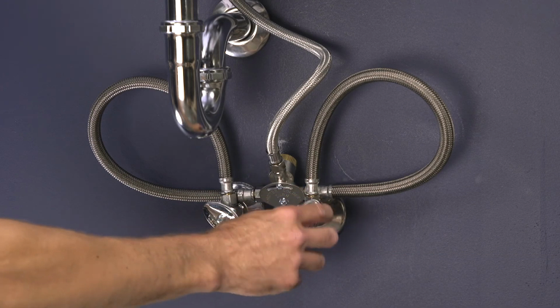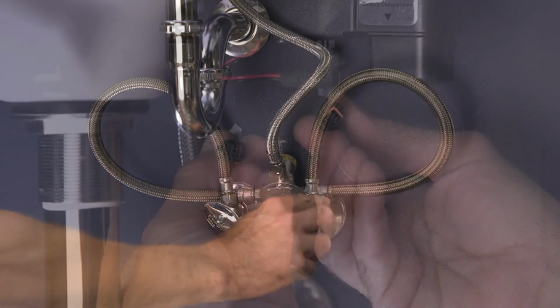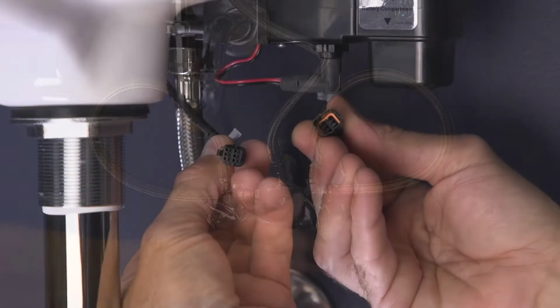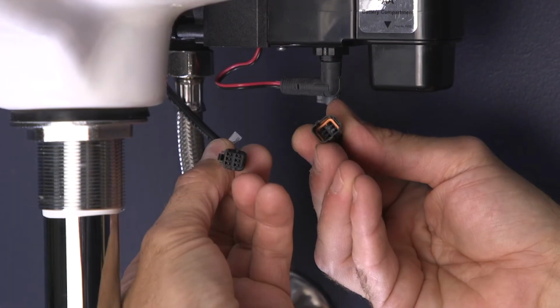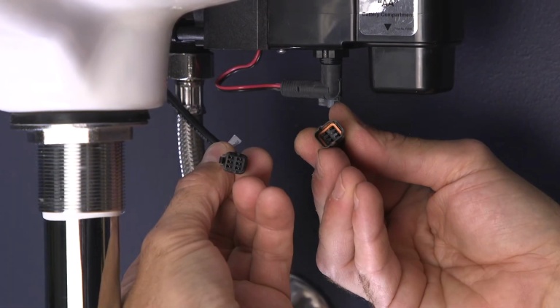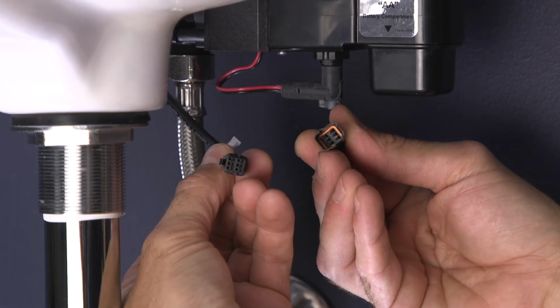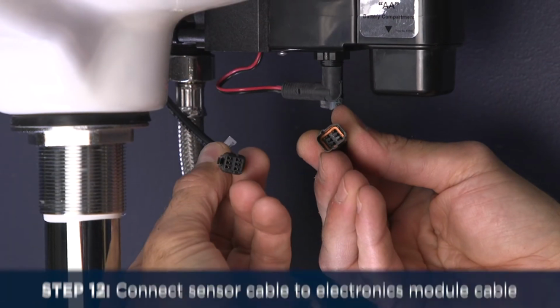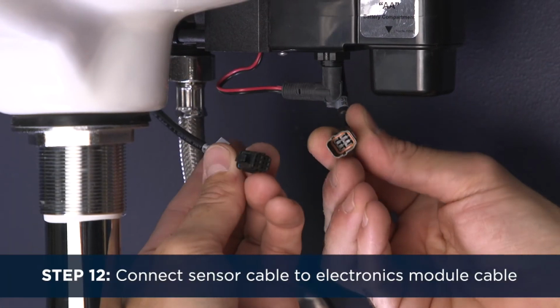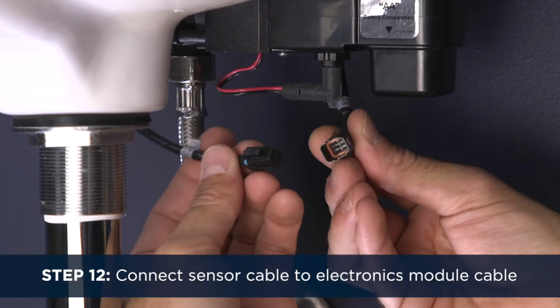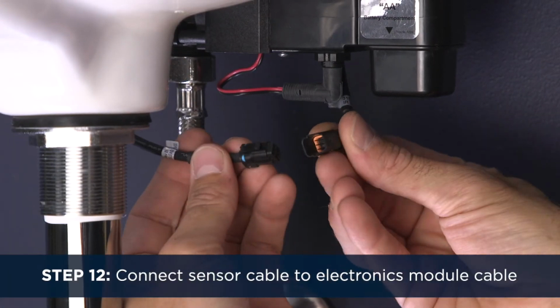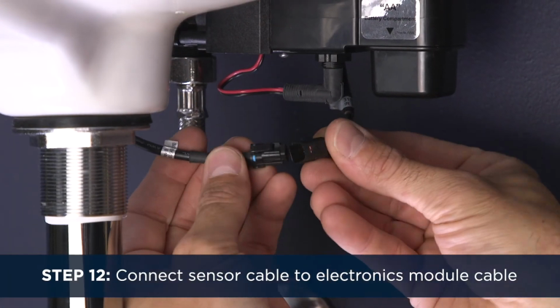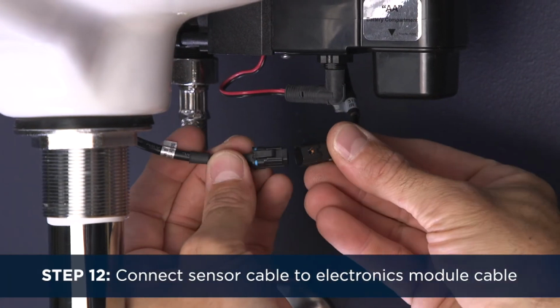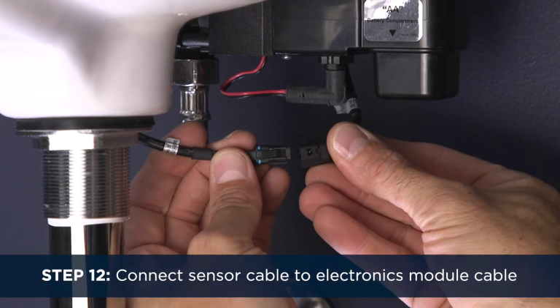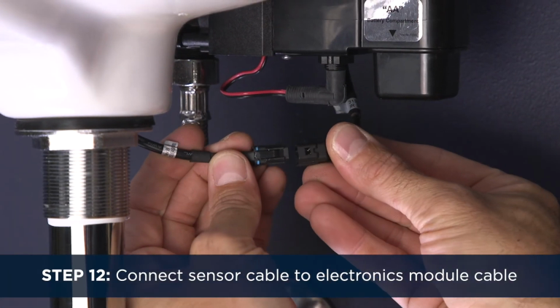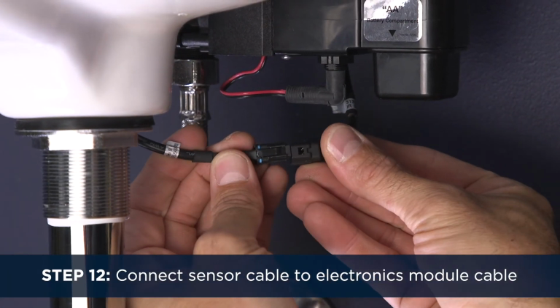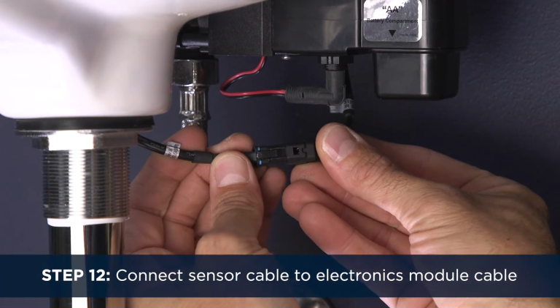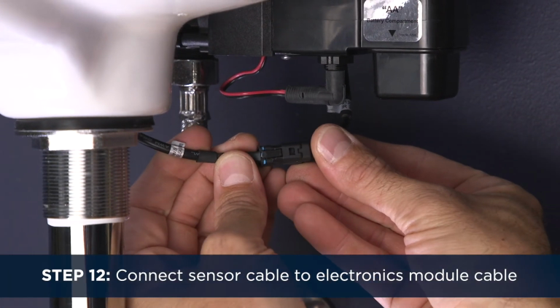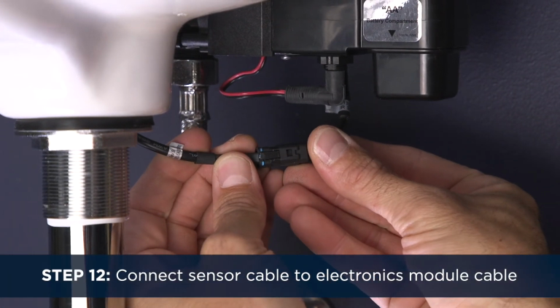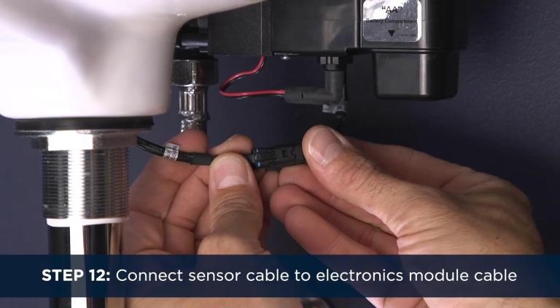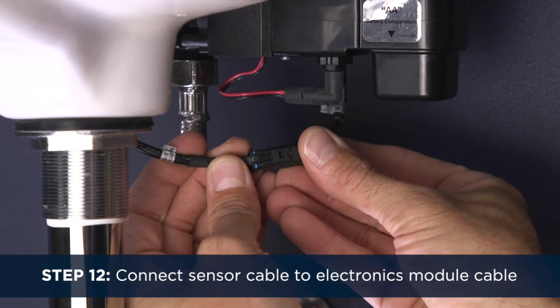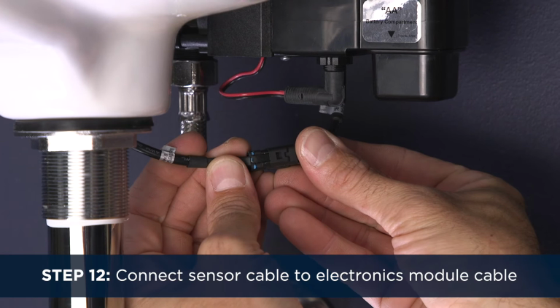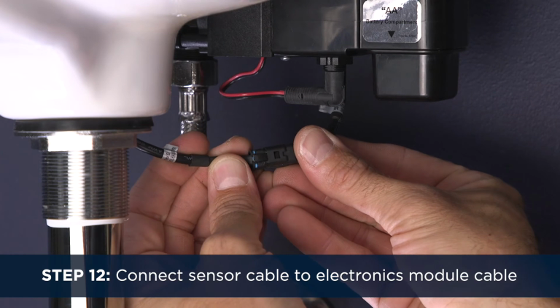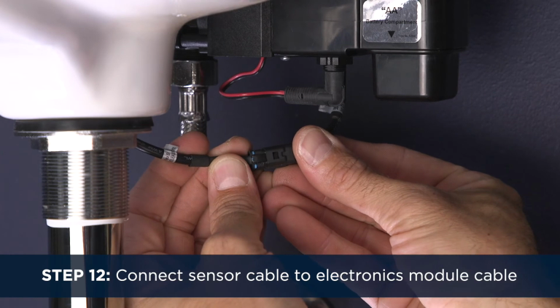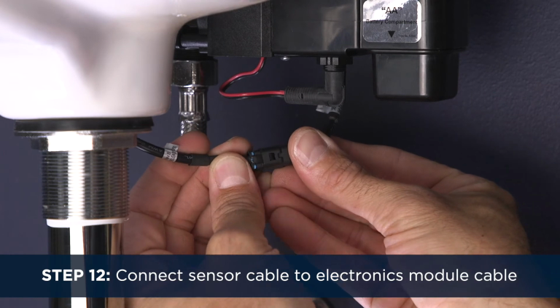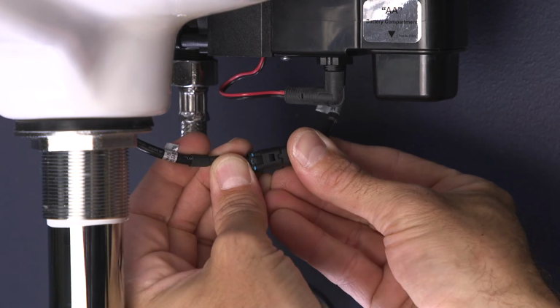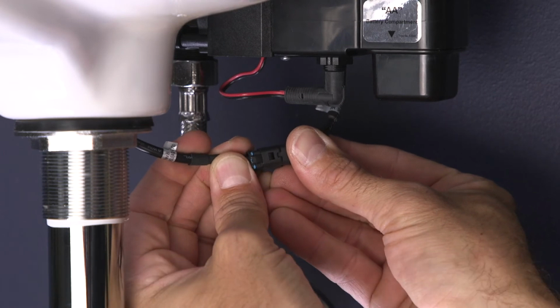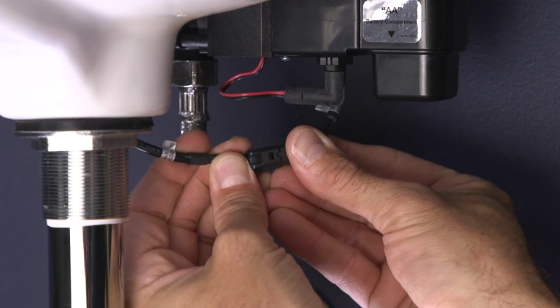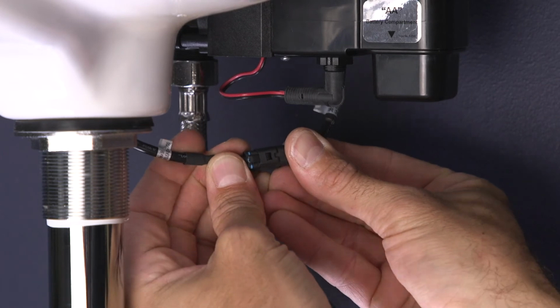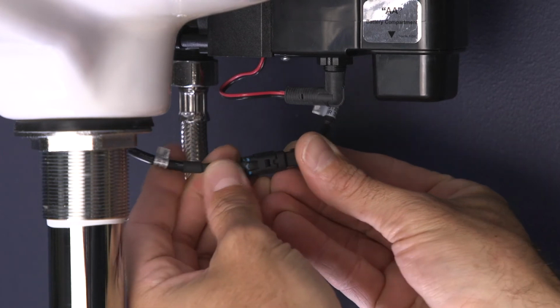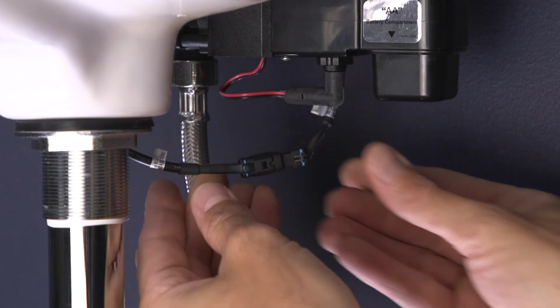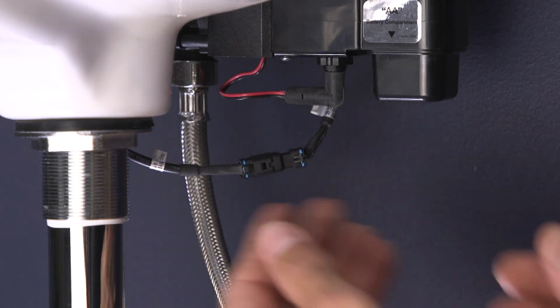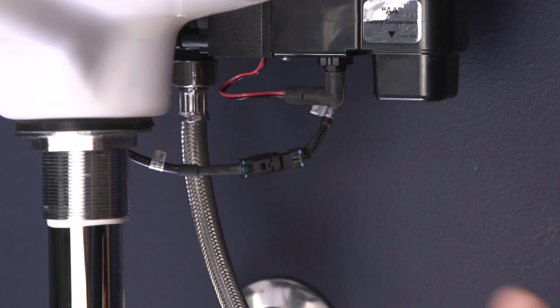Step 12. Connect the sensor cable to the electronics module cable. You'll hear a click letting you know the connection was performed.